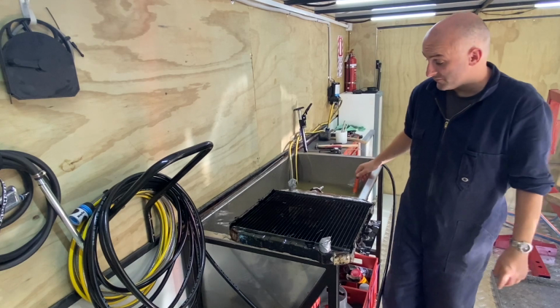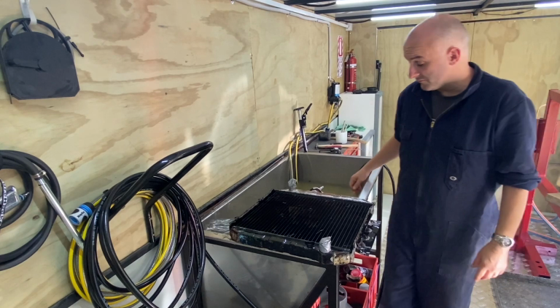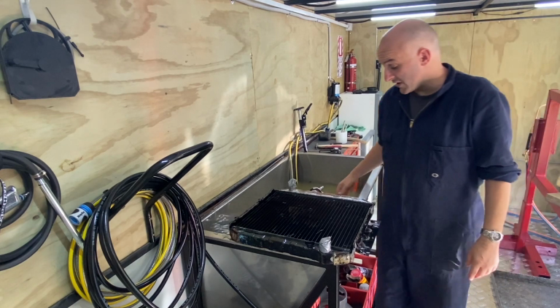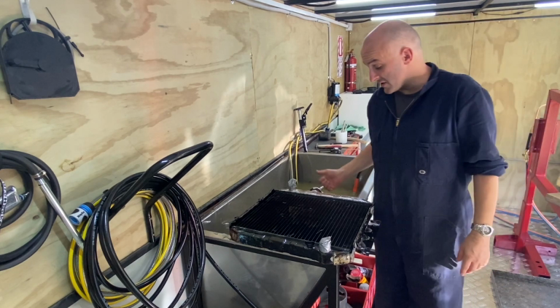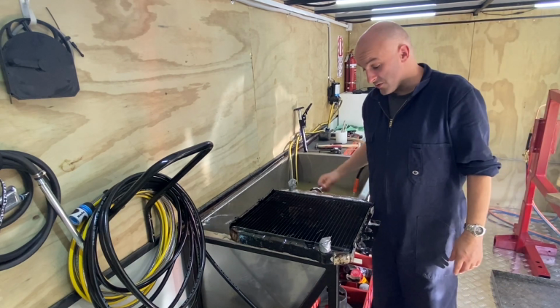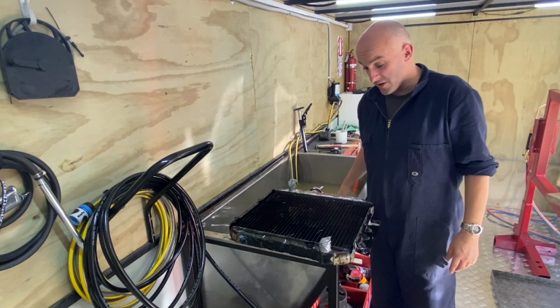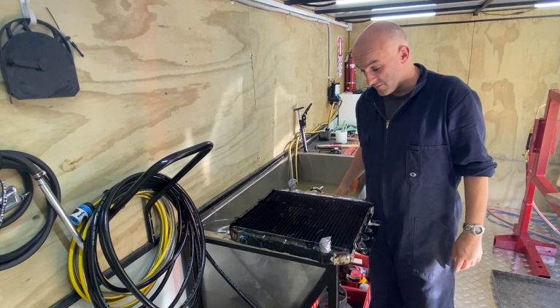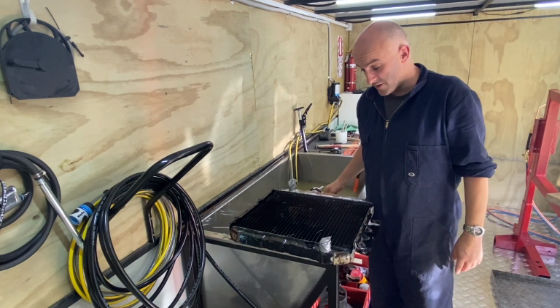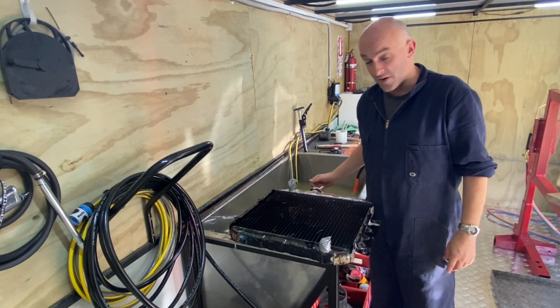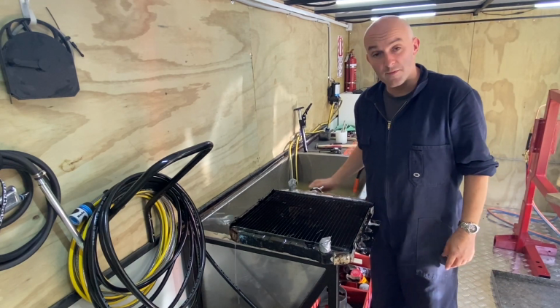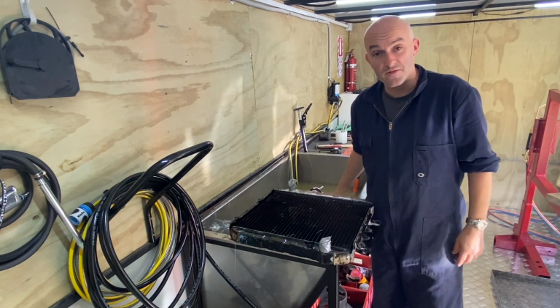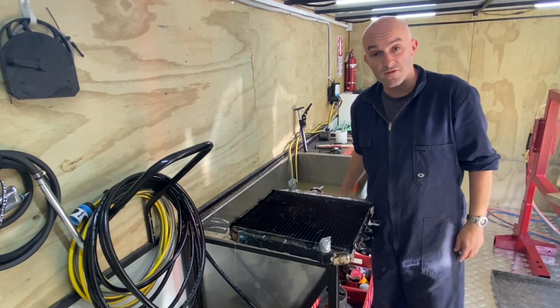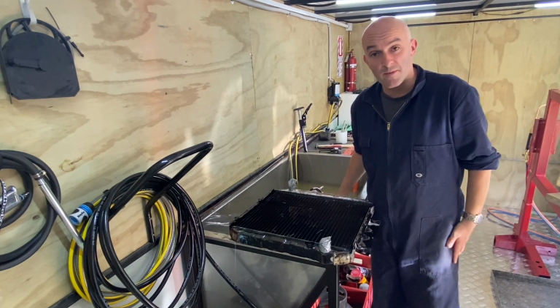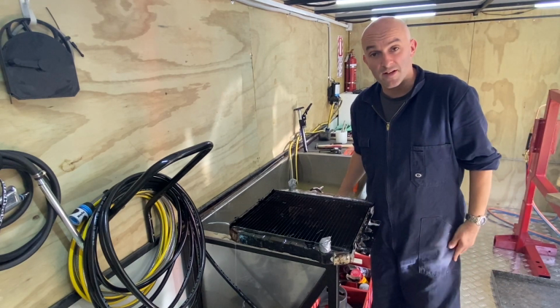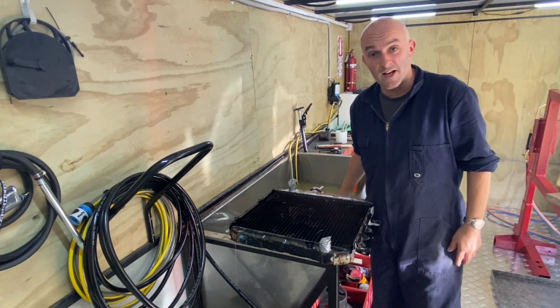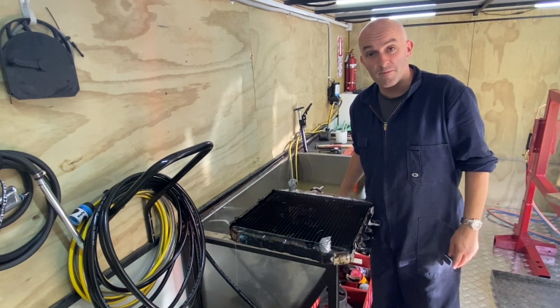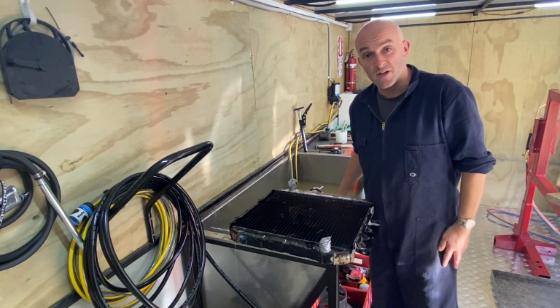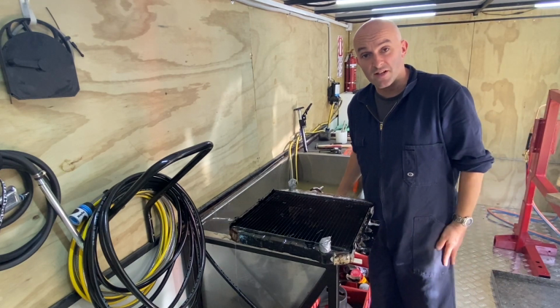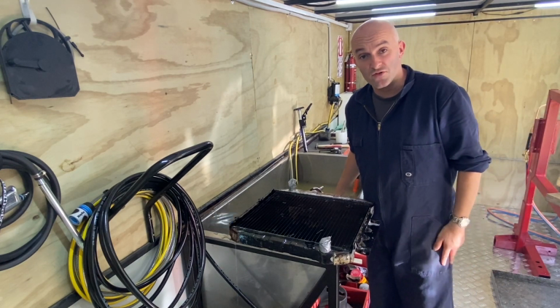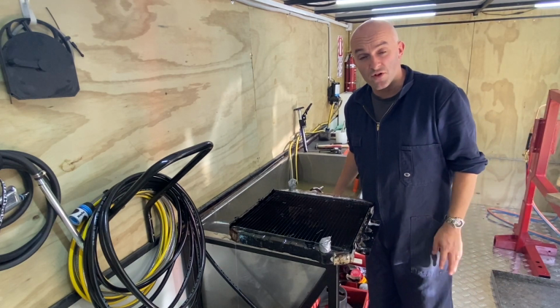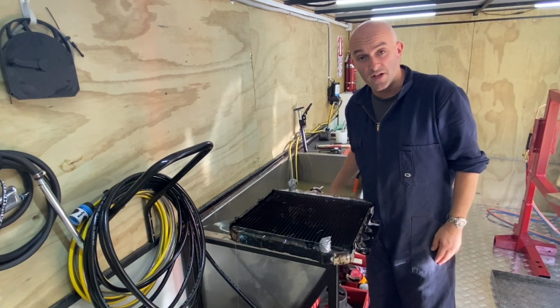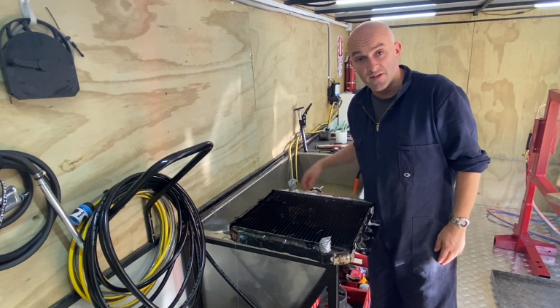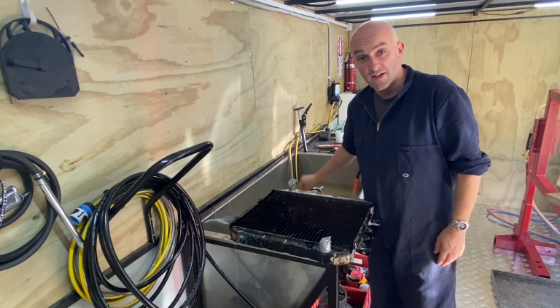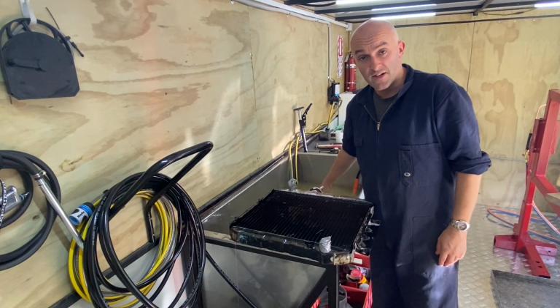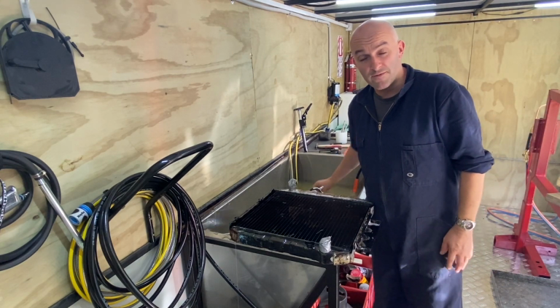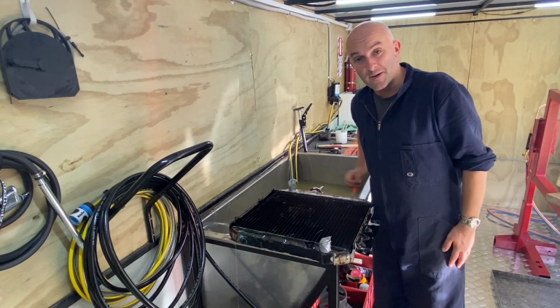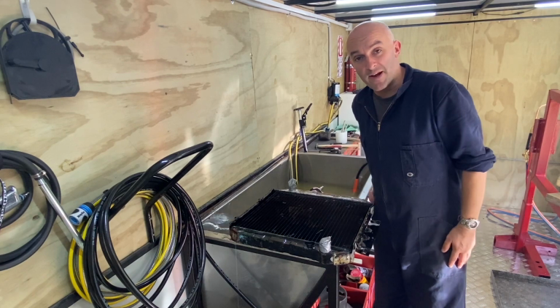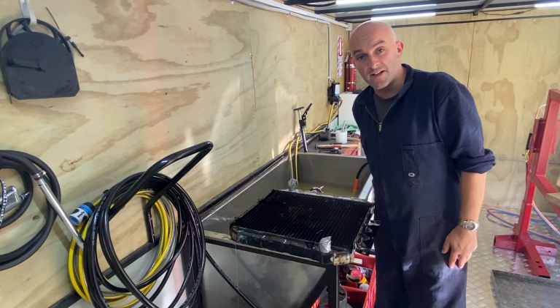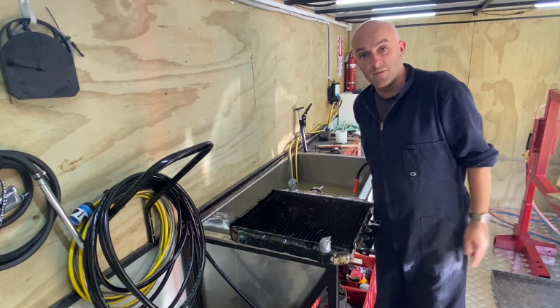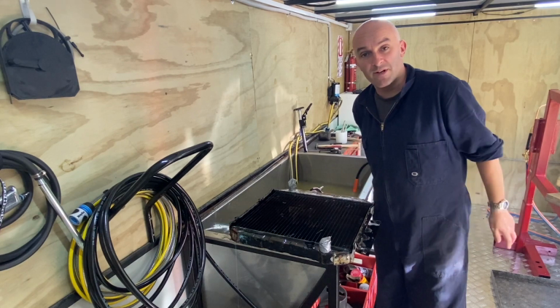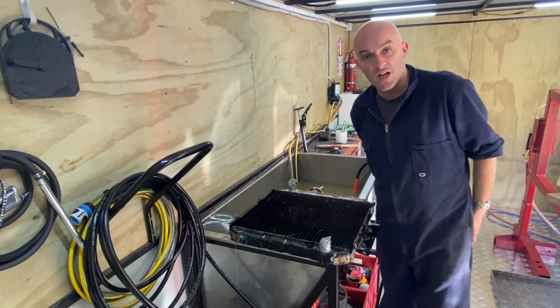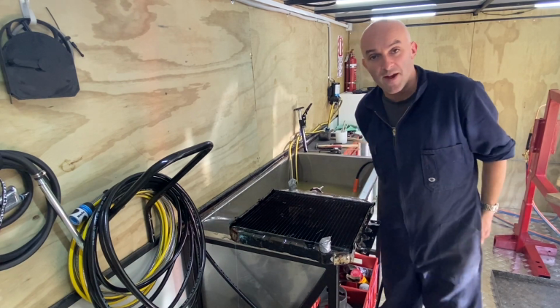So that tested all good, so I'll give it a bit of a scrub and a clean up, put it out to dry, give it a flick of paint and it'll be ready to go back.